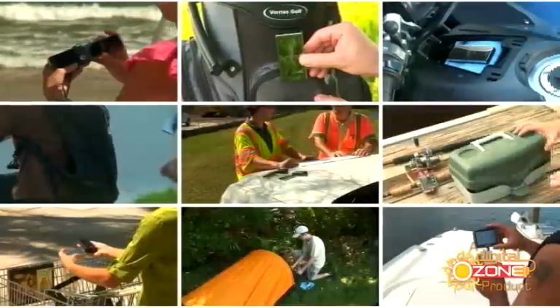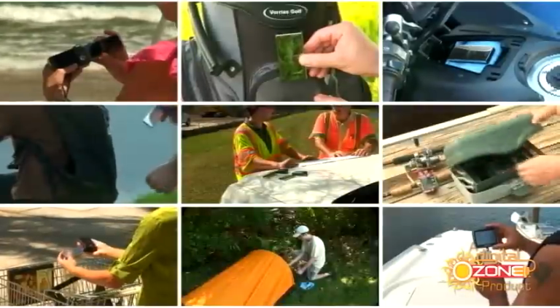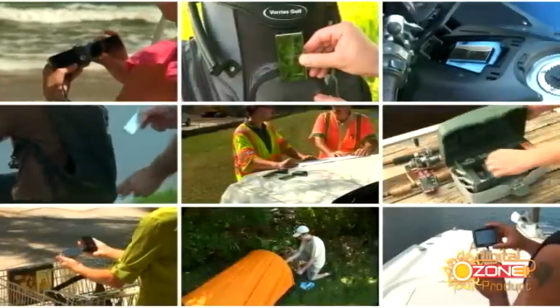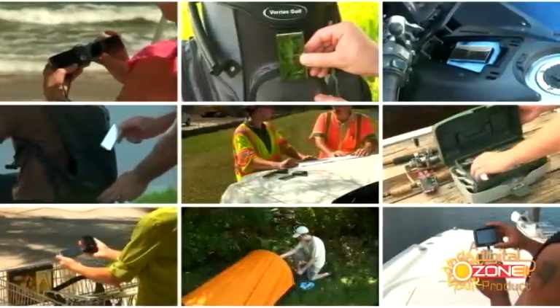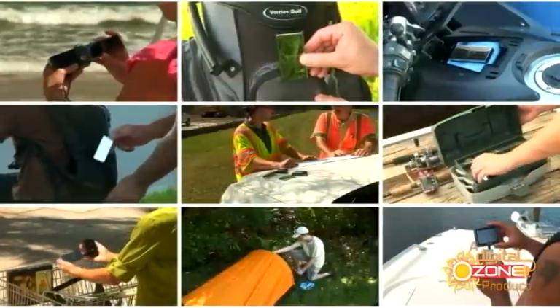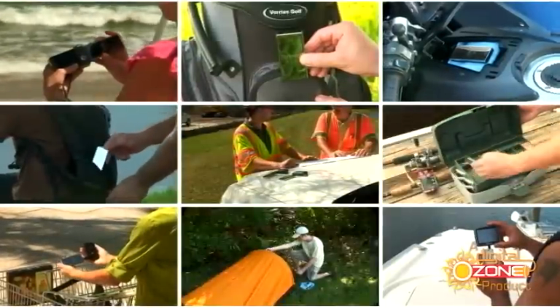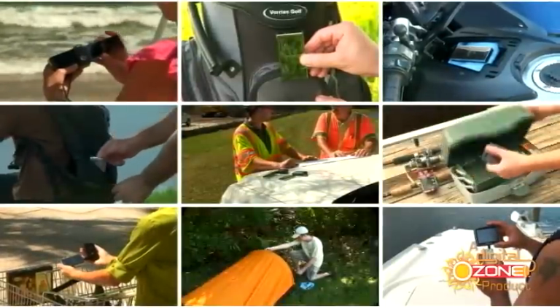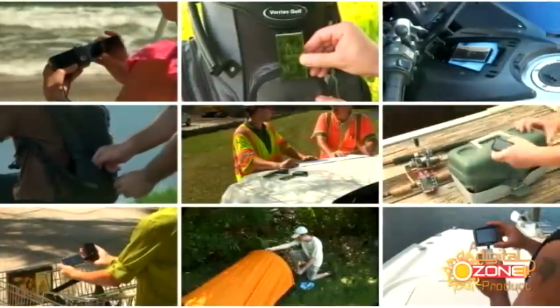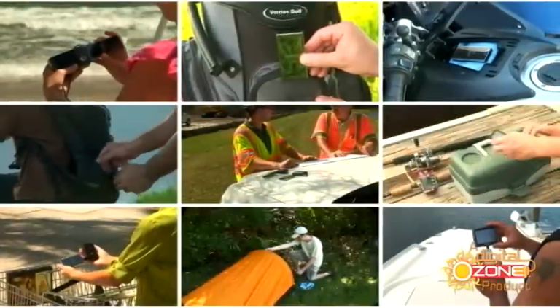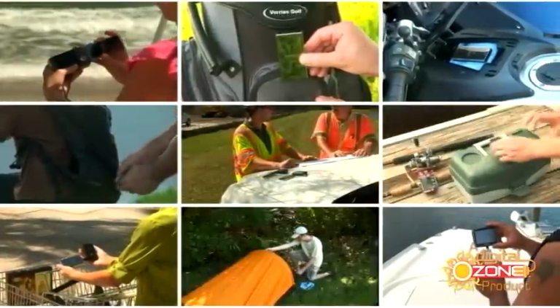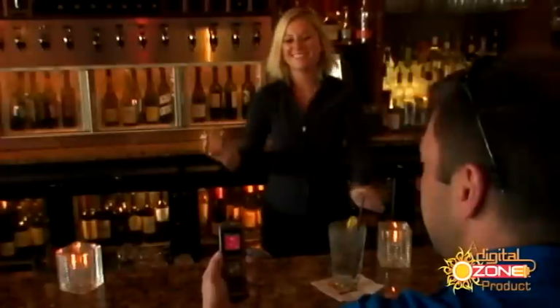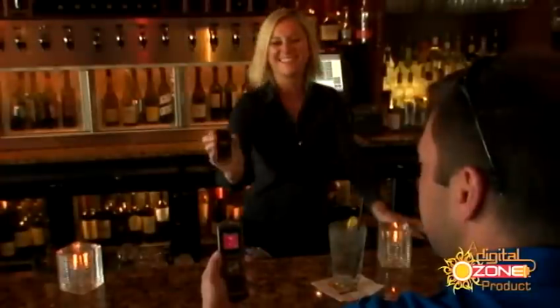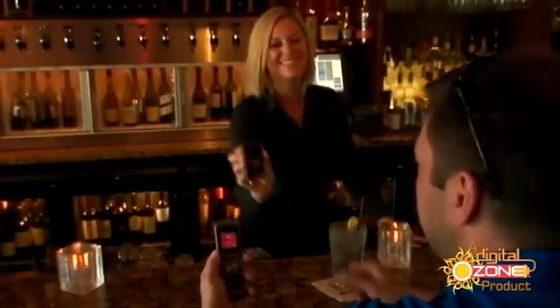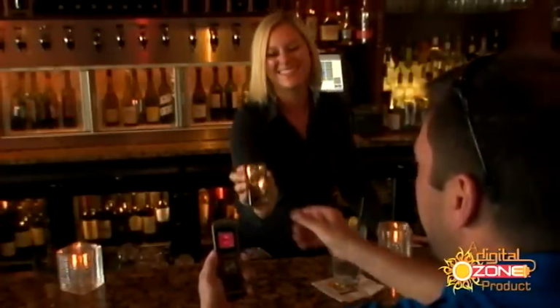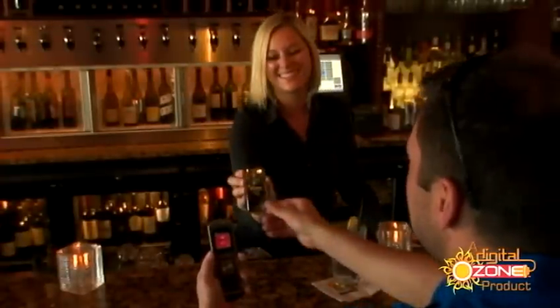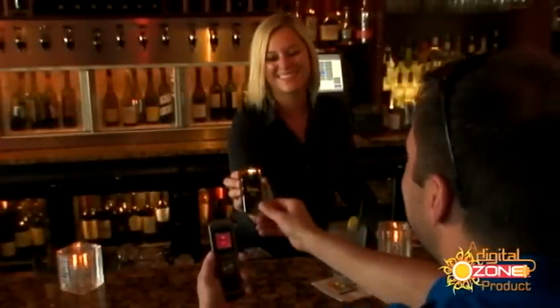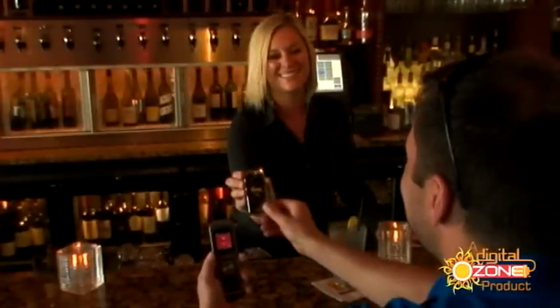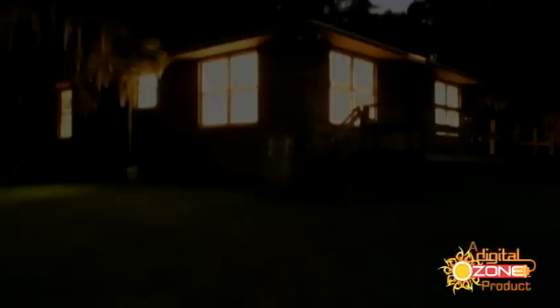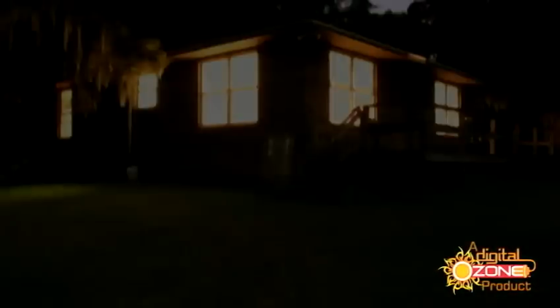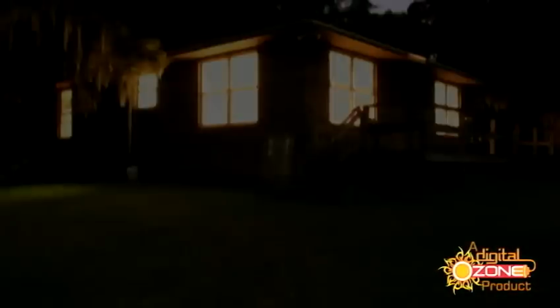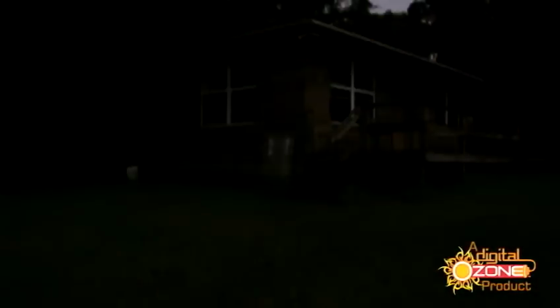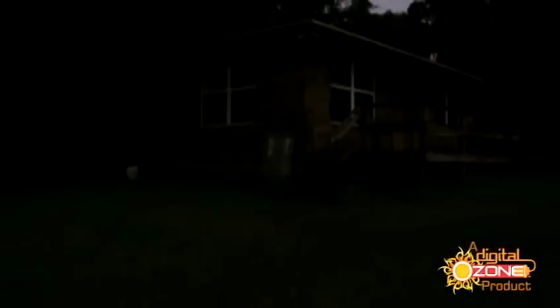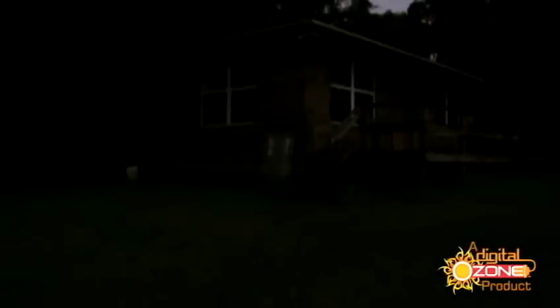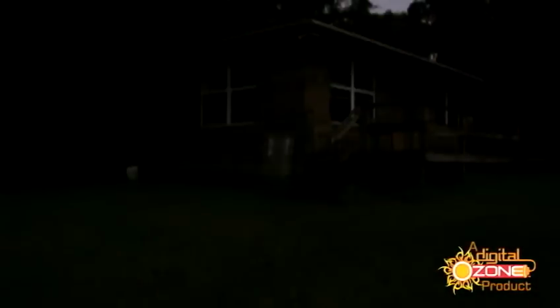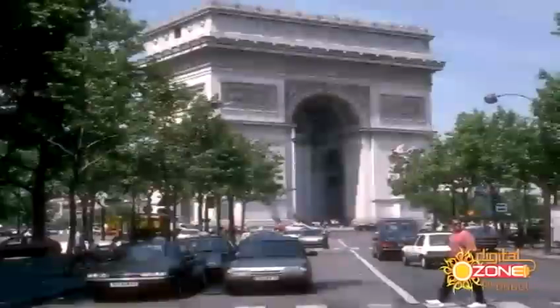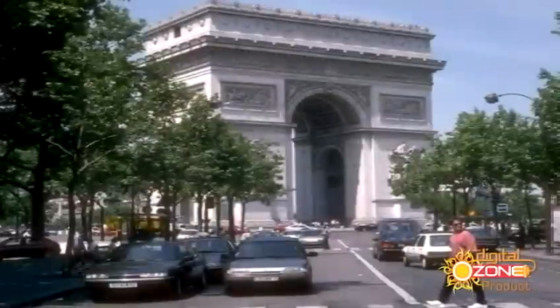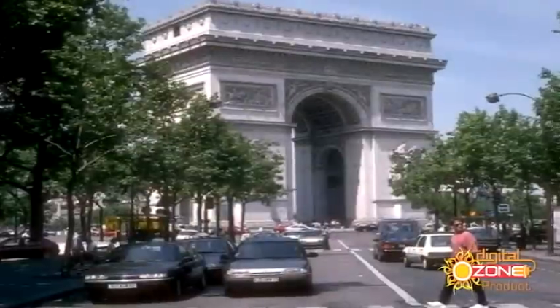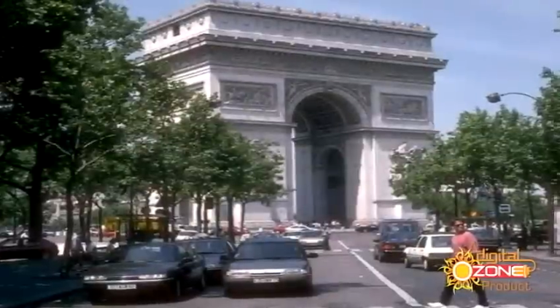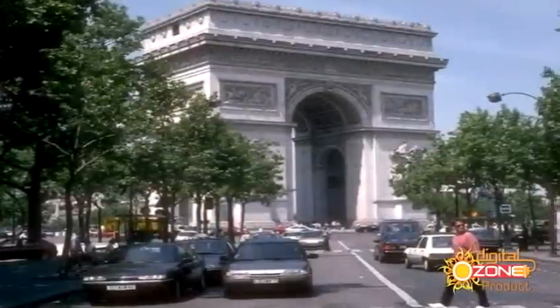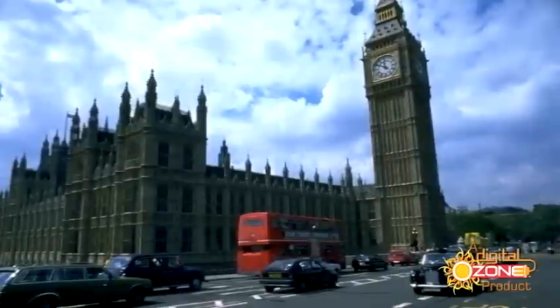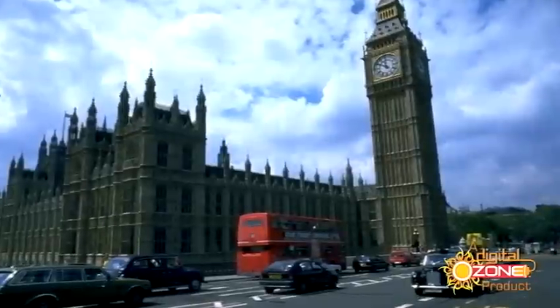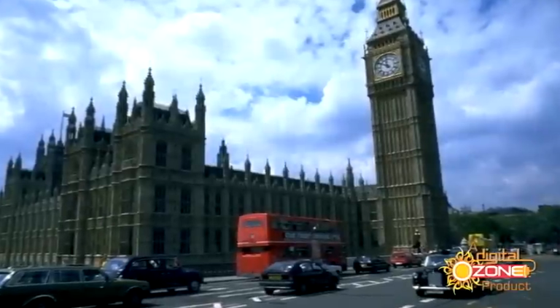JuiceBar is perfect for every occasion. Wherever you go, JuiceBar is there. Lose power? No problem. Different voltage? That's okay too.